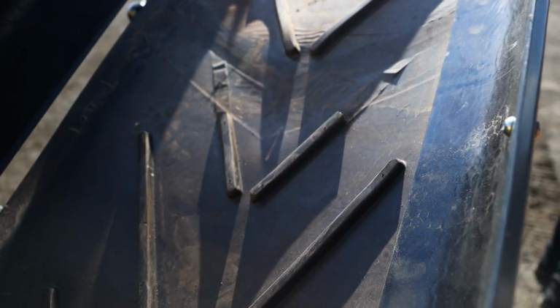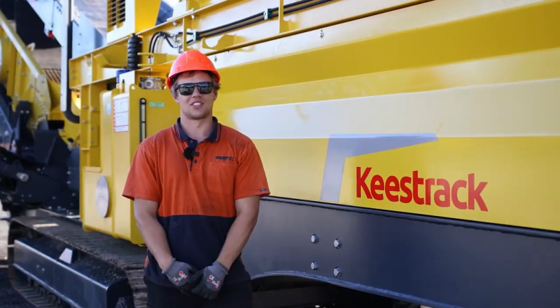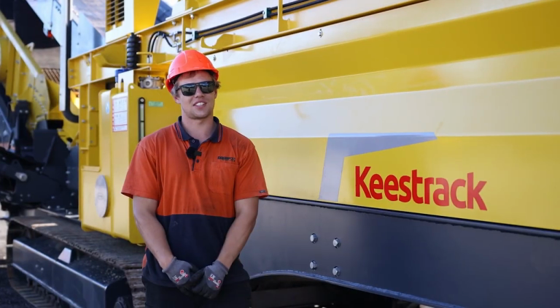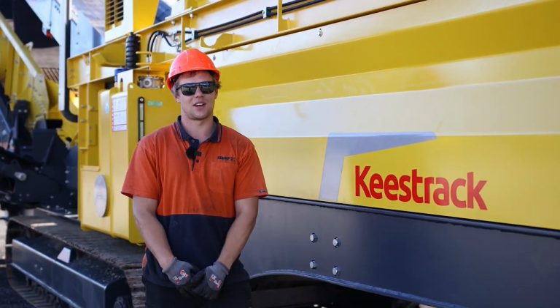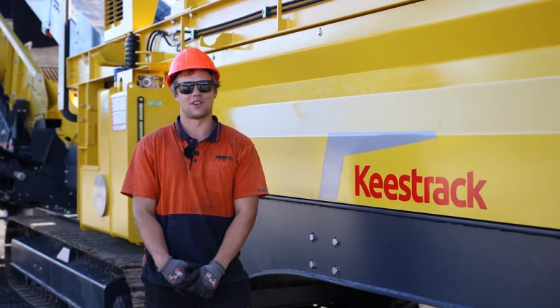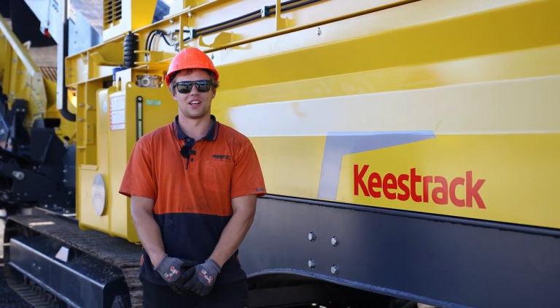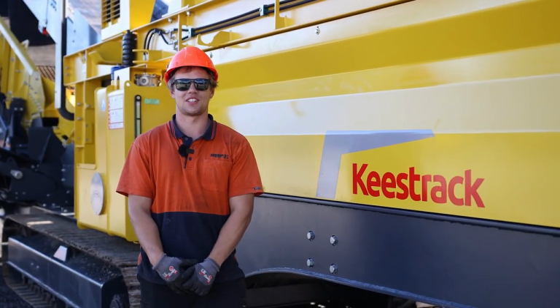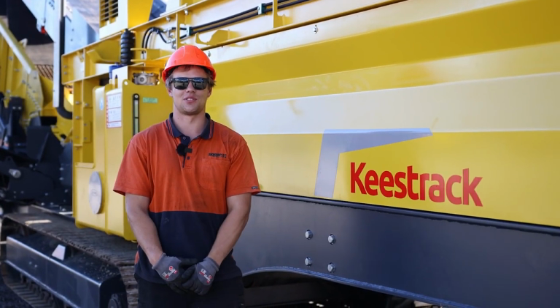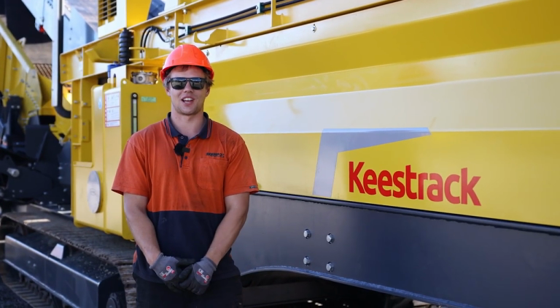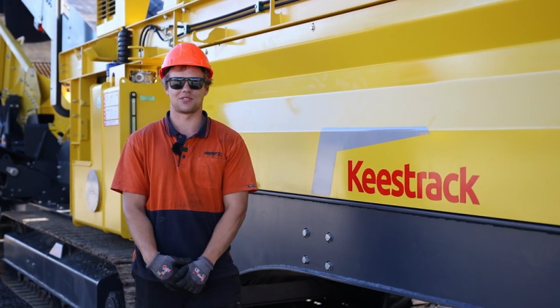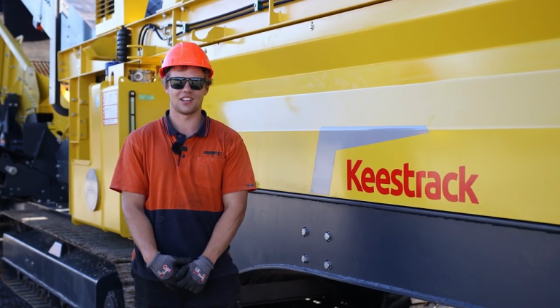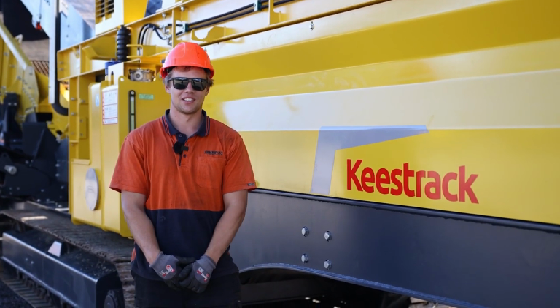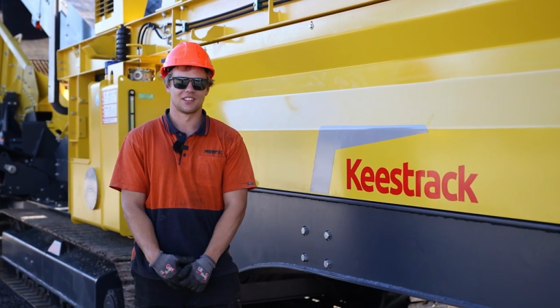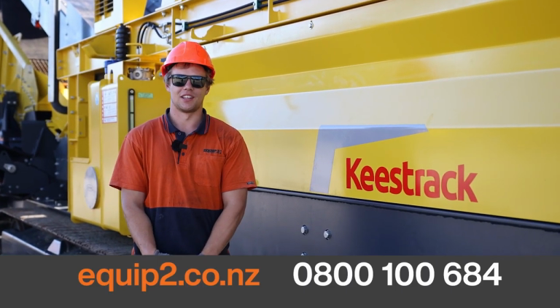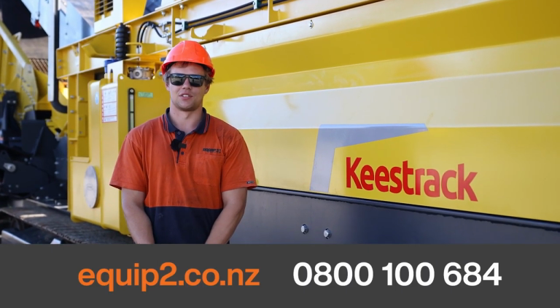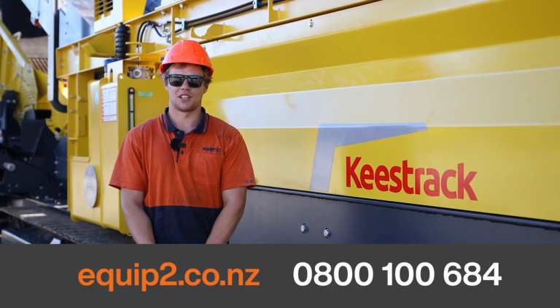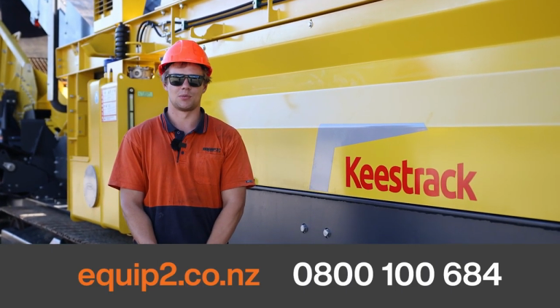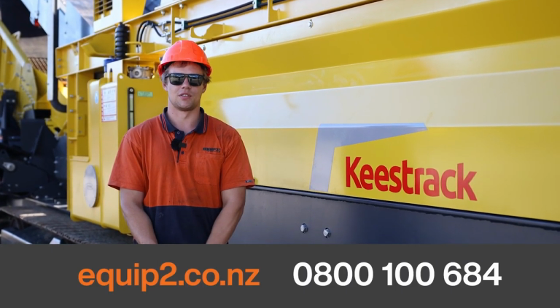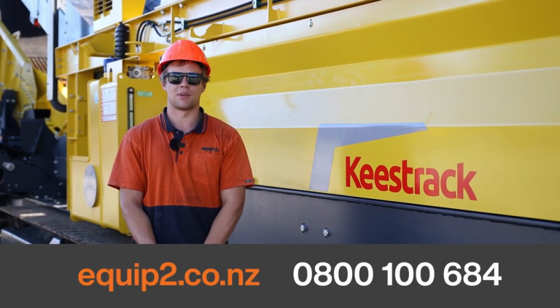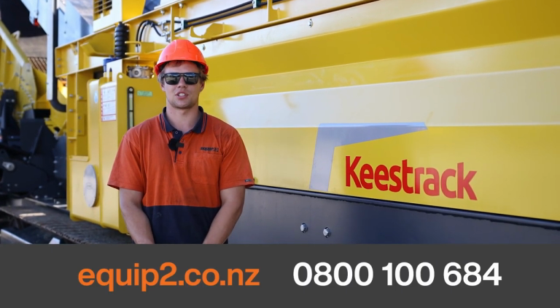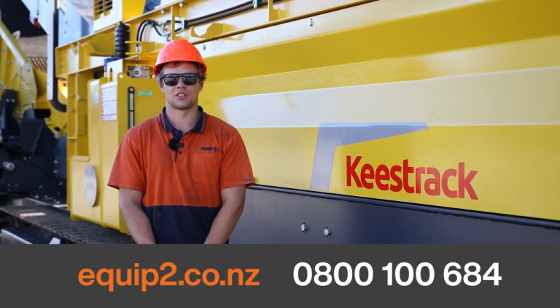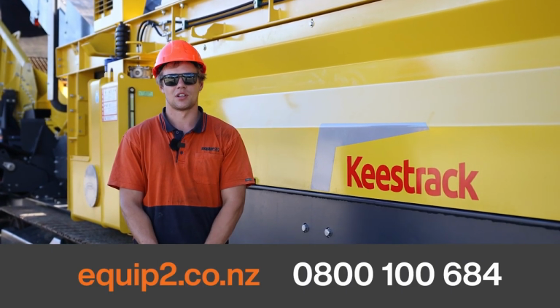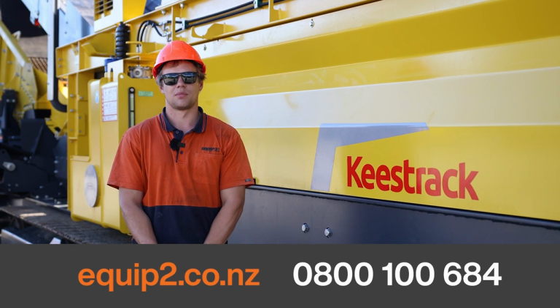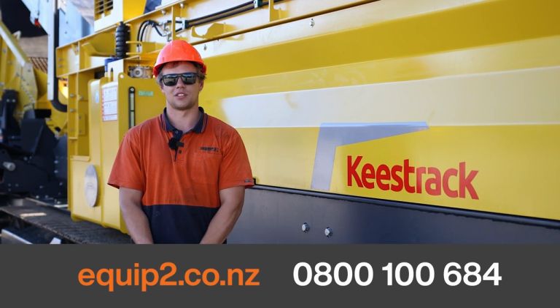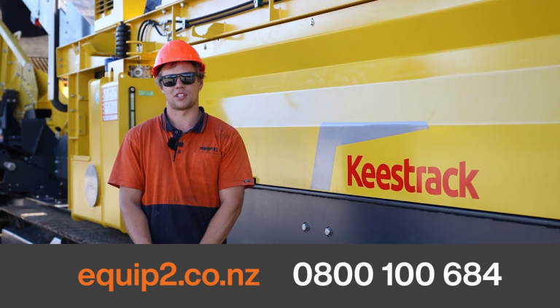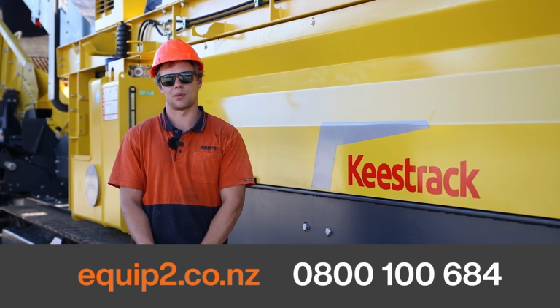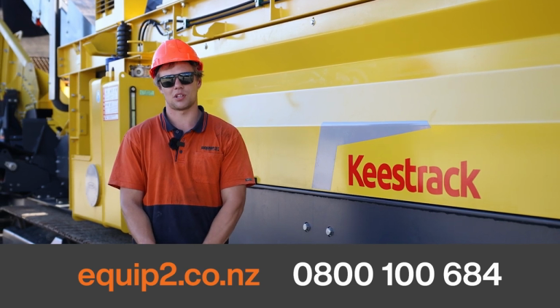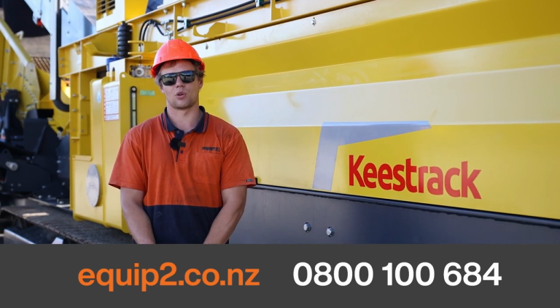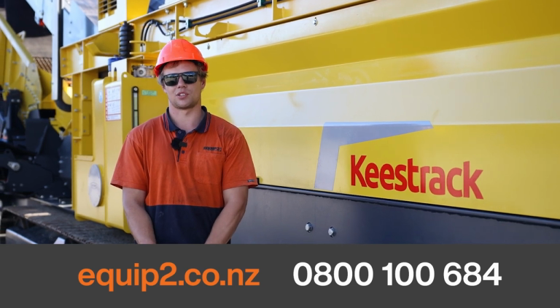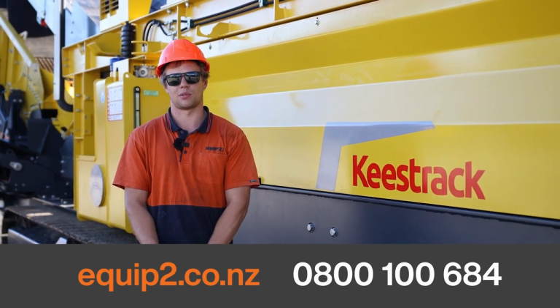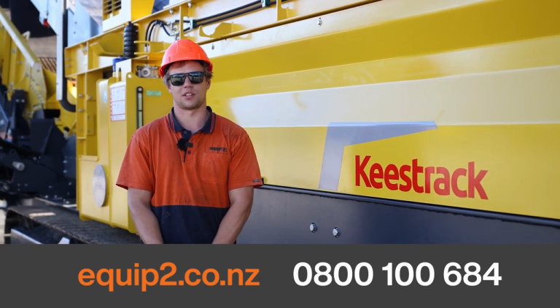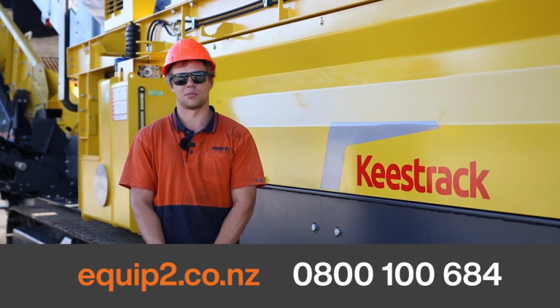So that's how you unfold a C4 classifier. If you need any more information, please visit our website or contact one of our team.